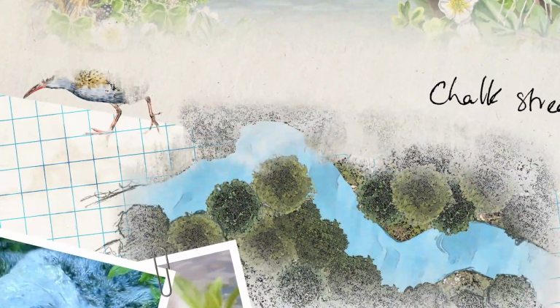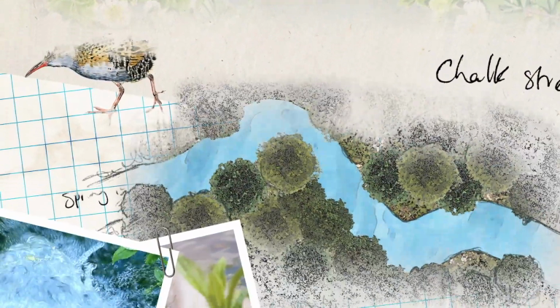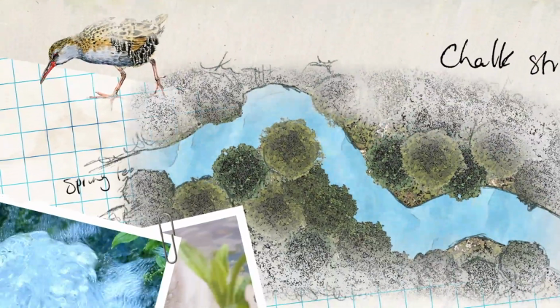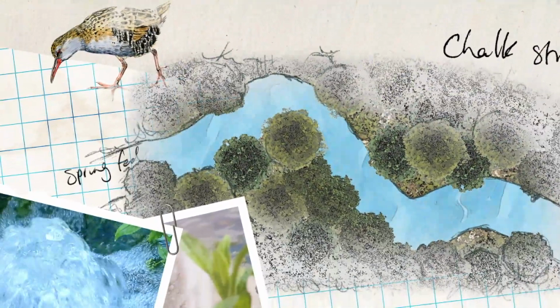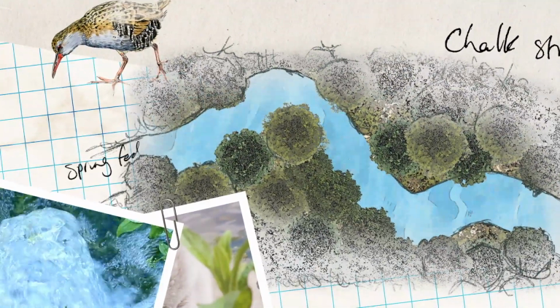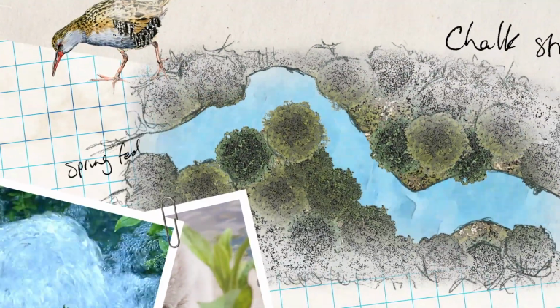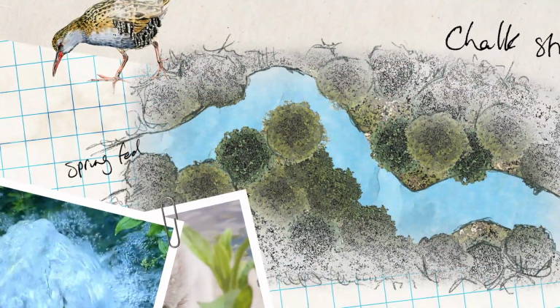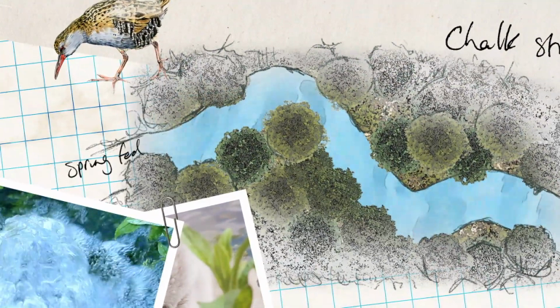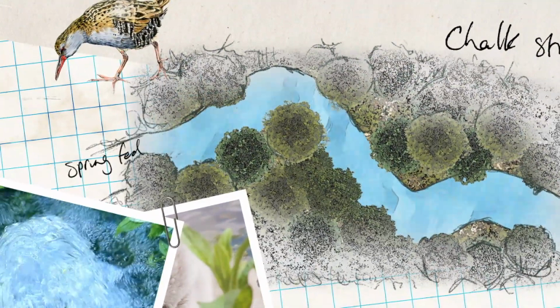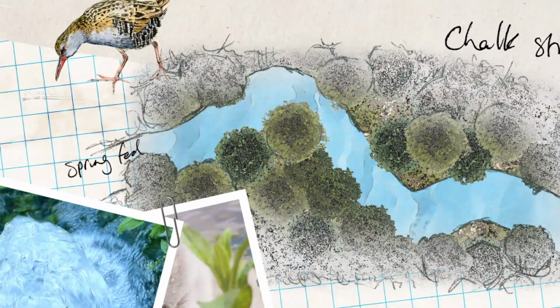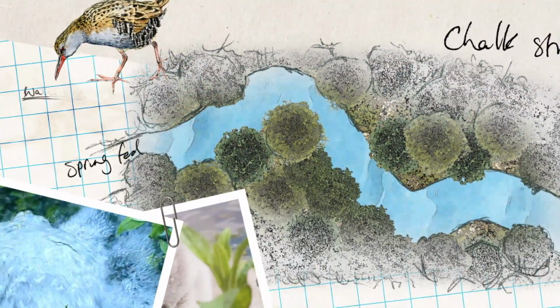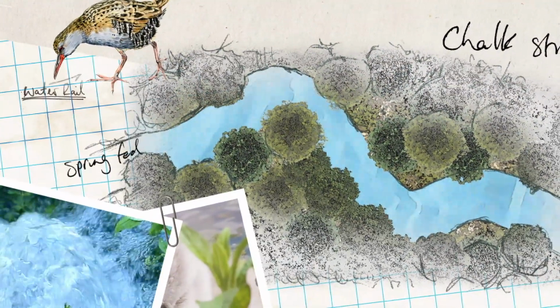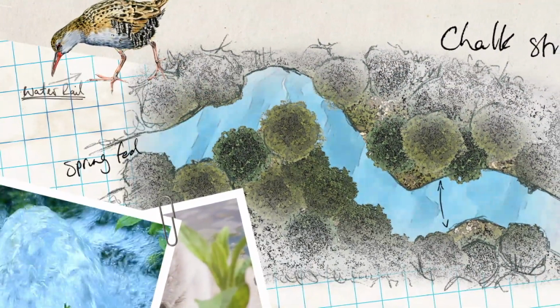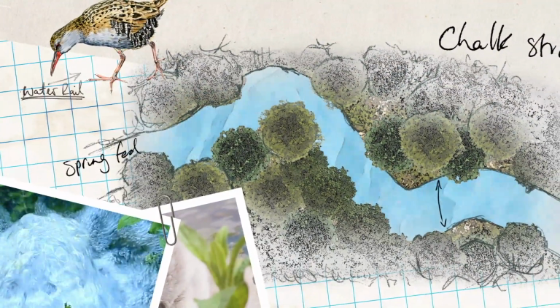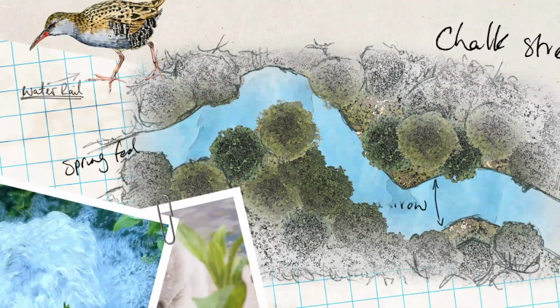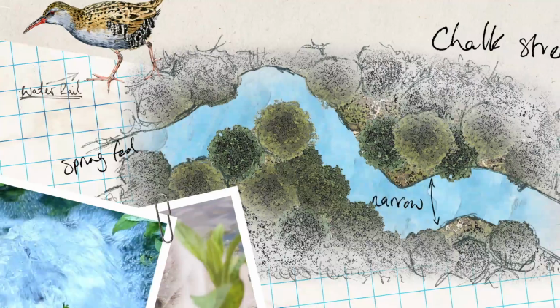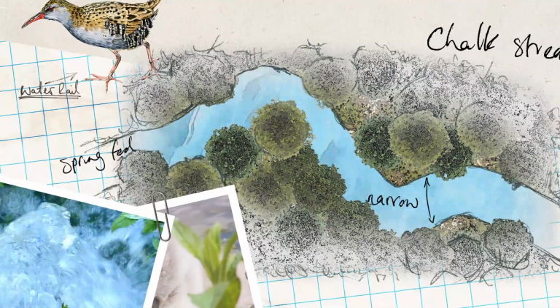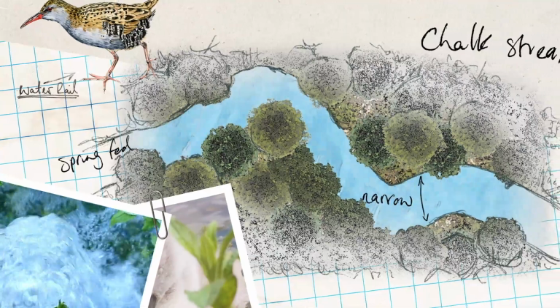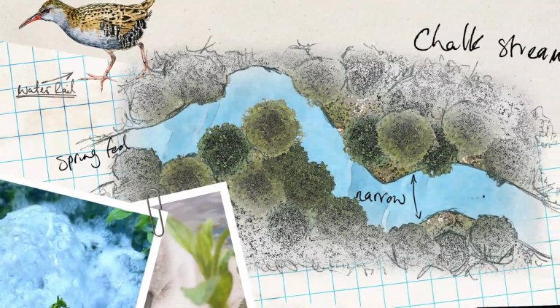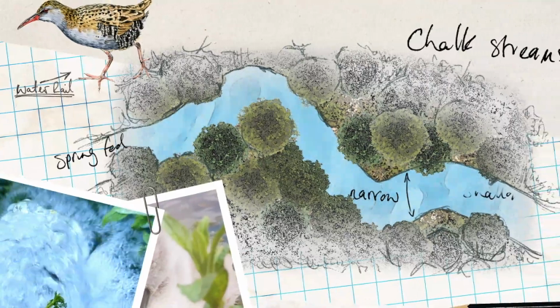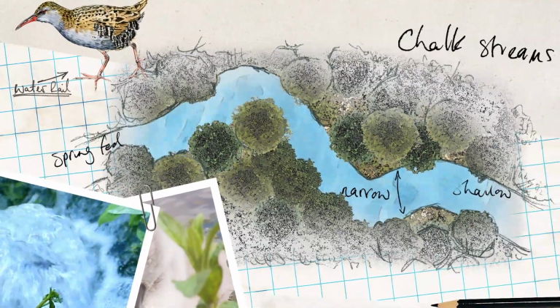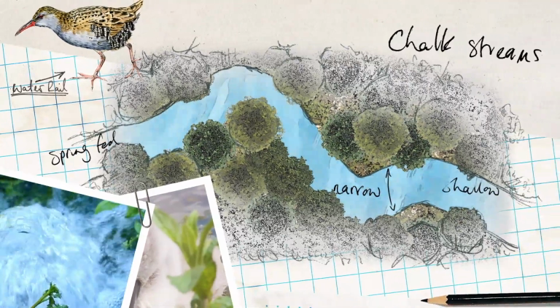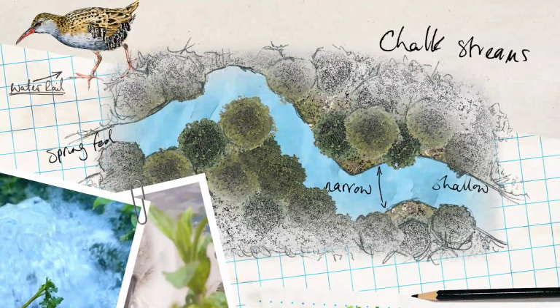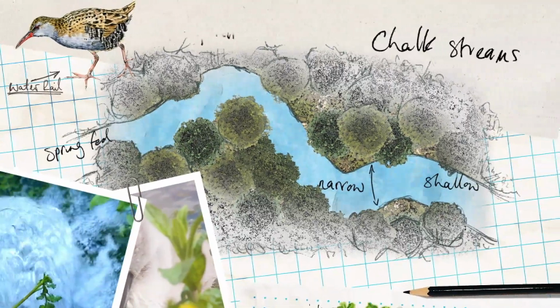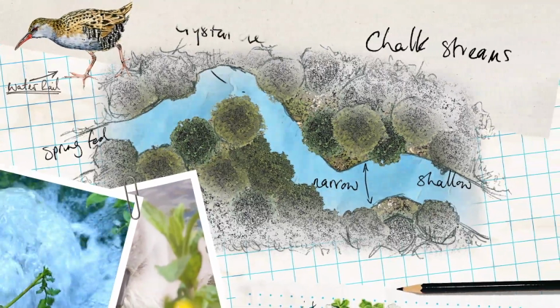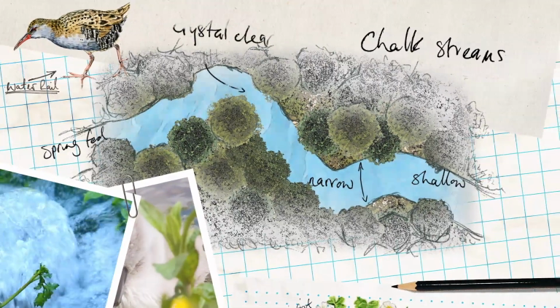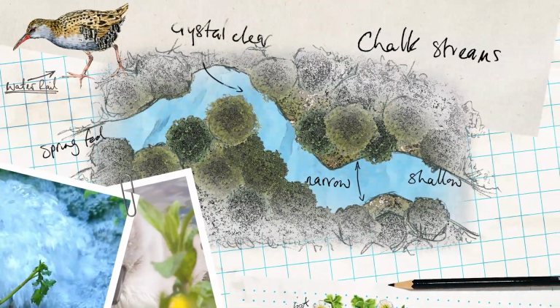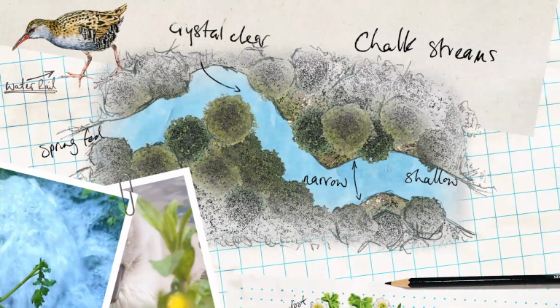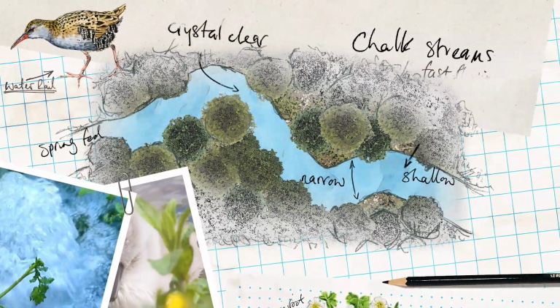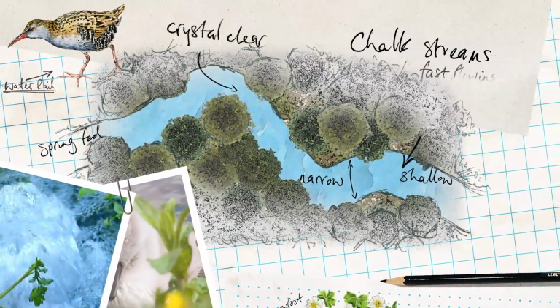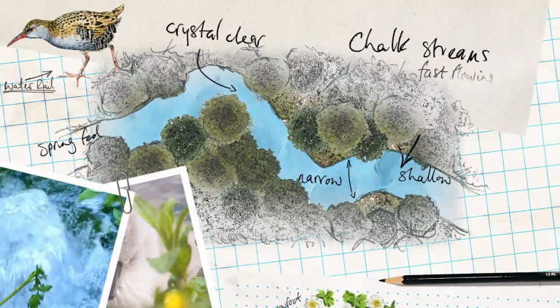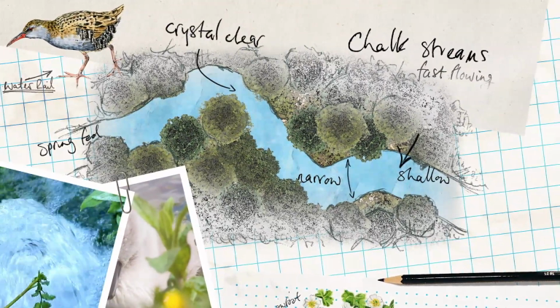Chalk streams are spring-fed rivers — narrow, shallow, crystal clear and fast flowing.